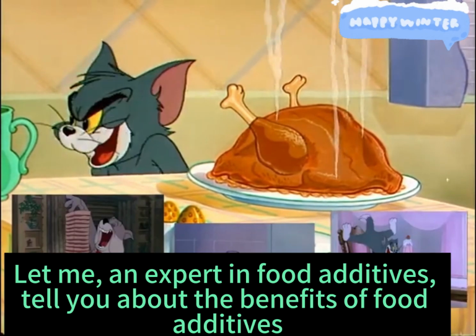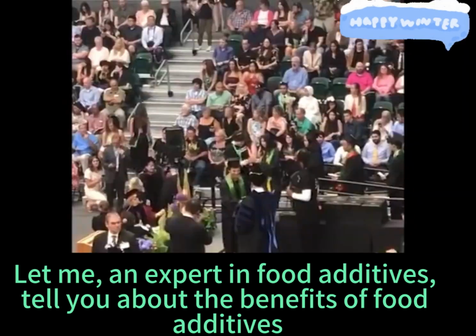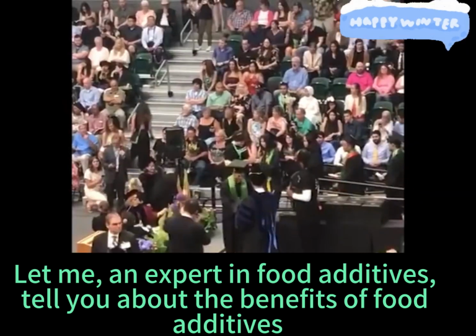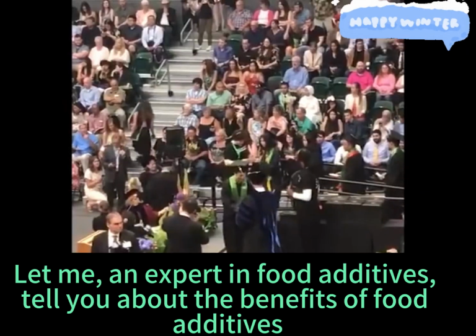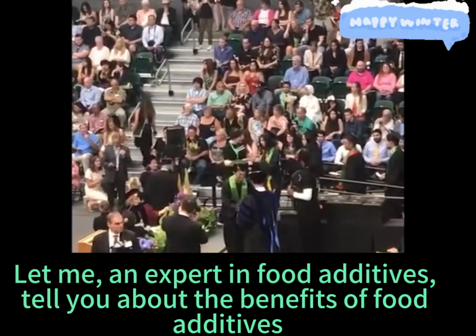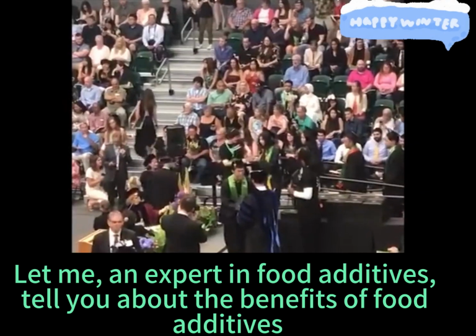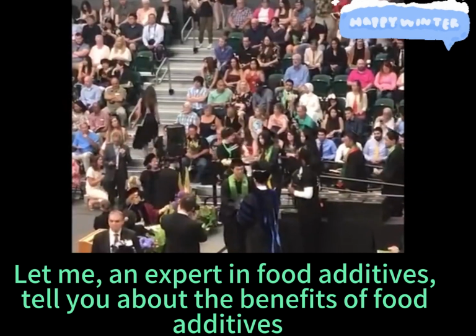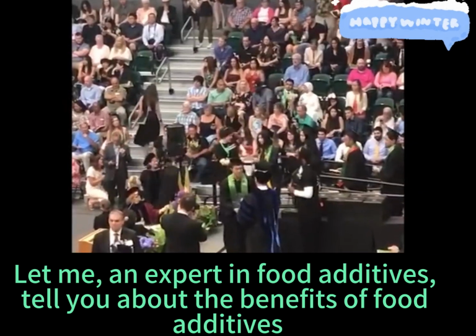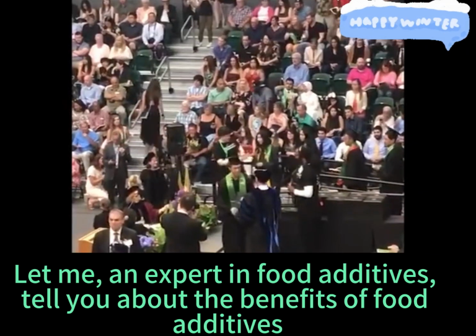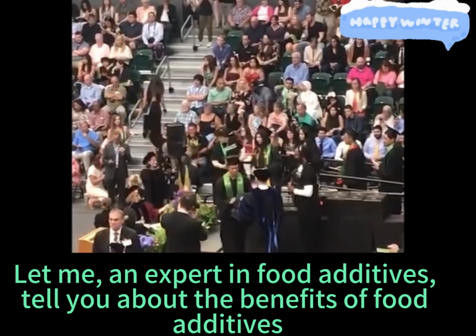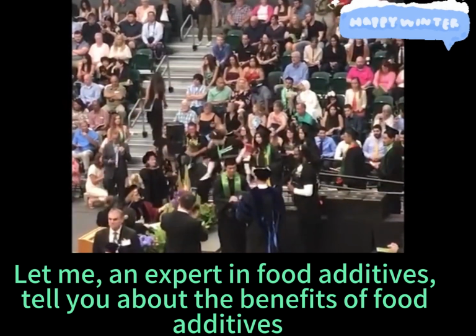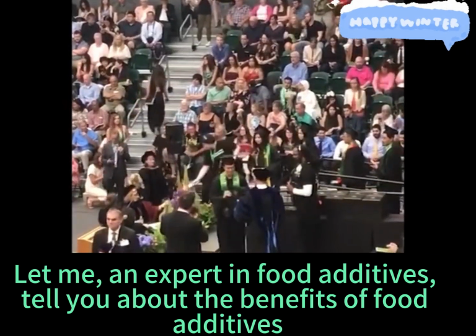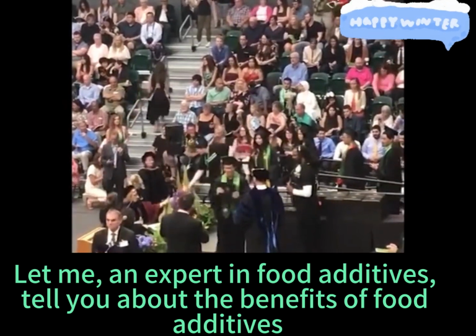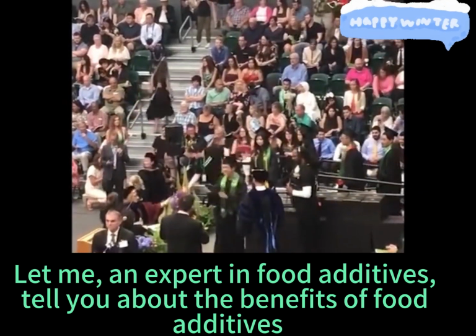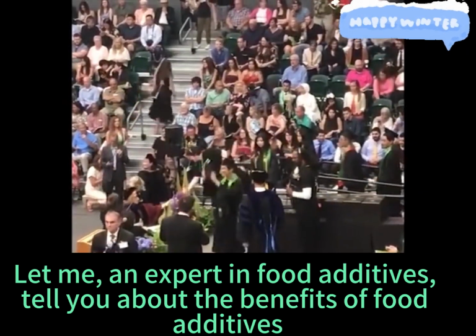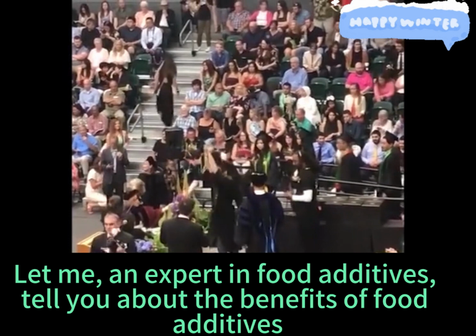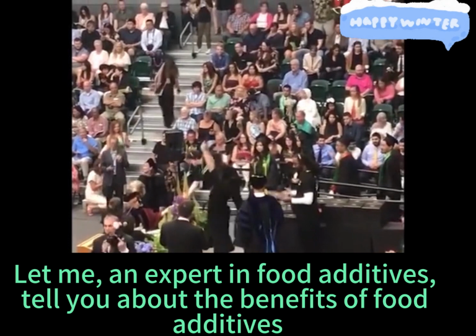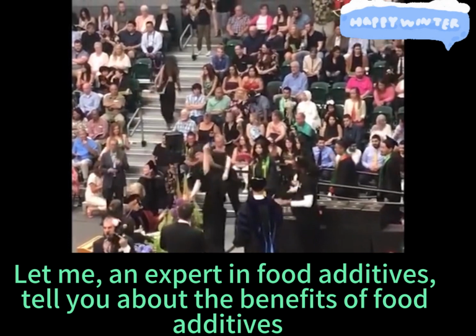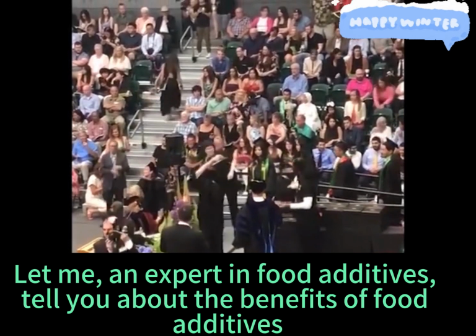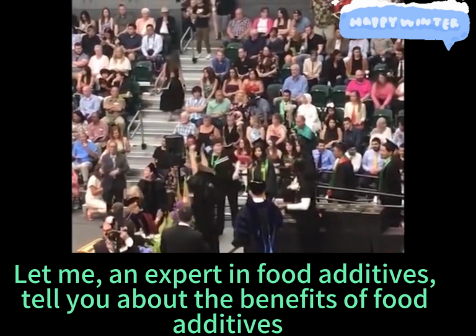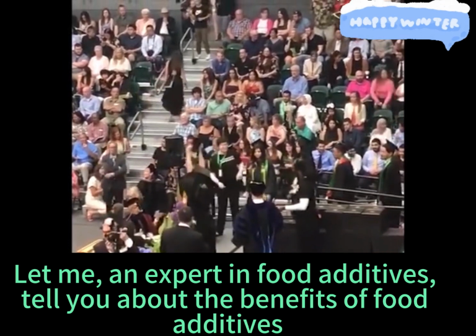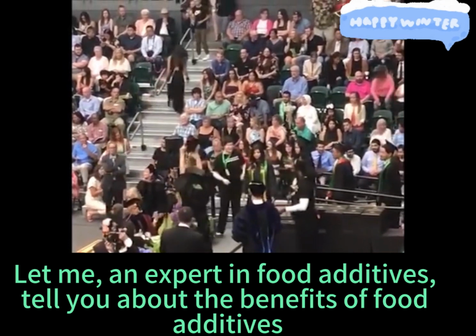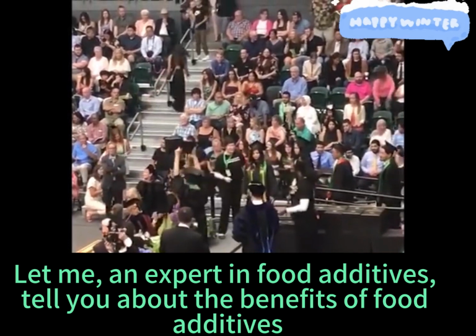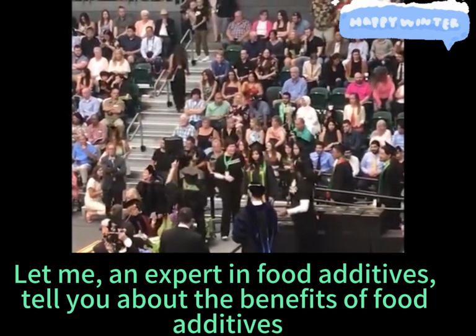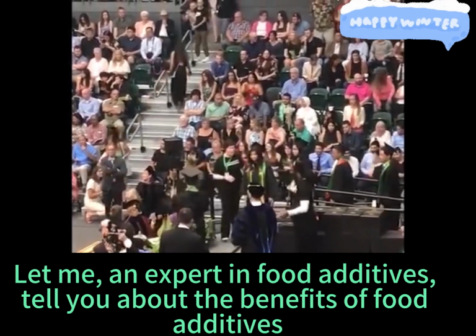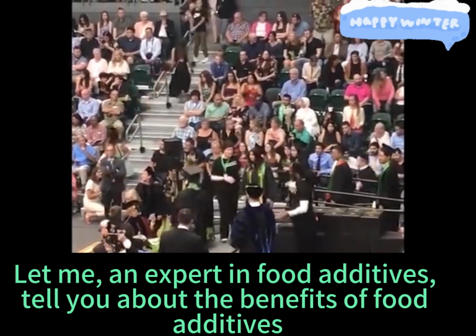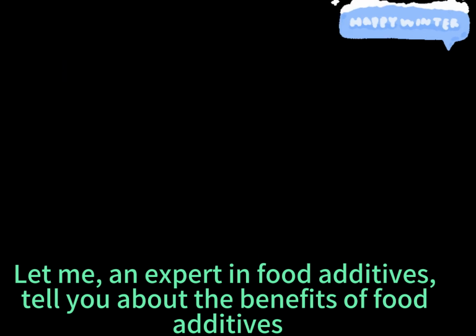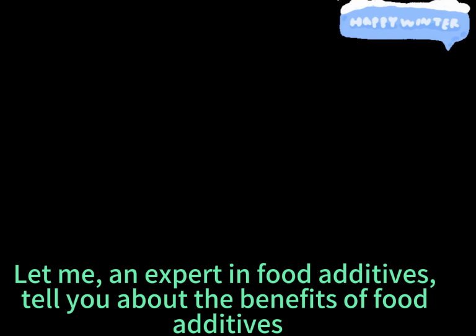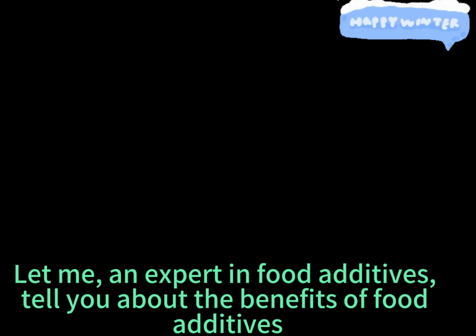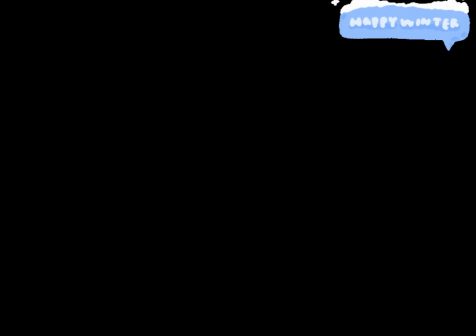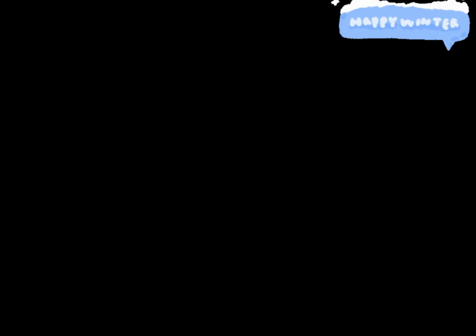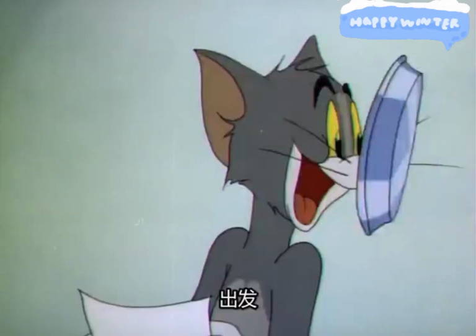Let me, an expert in food additives, tell you about the benefits of food additives.